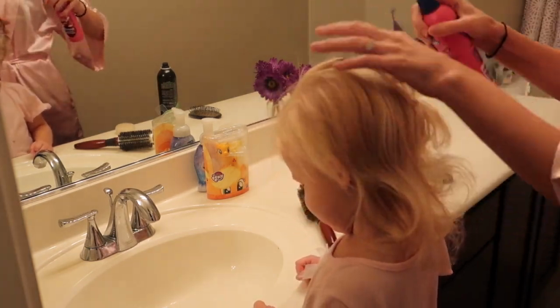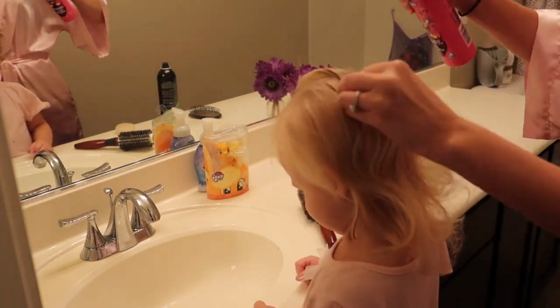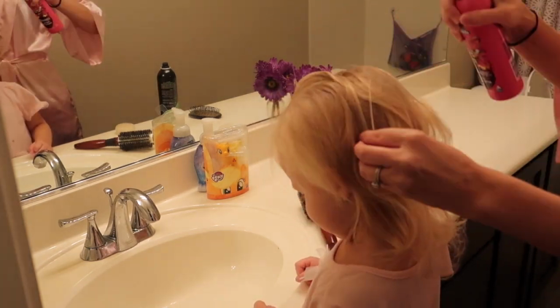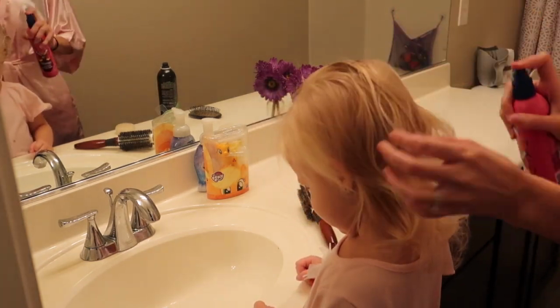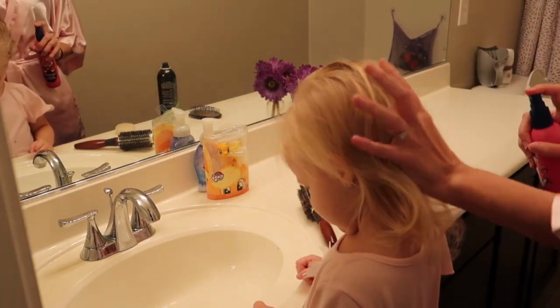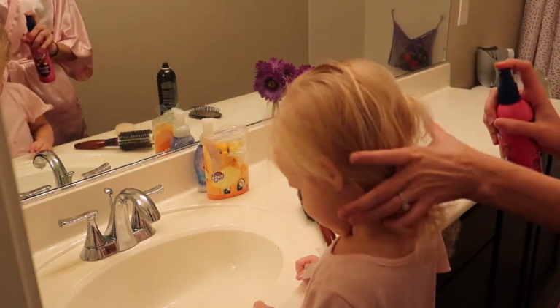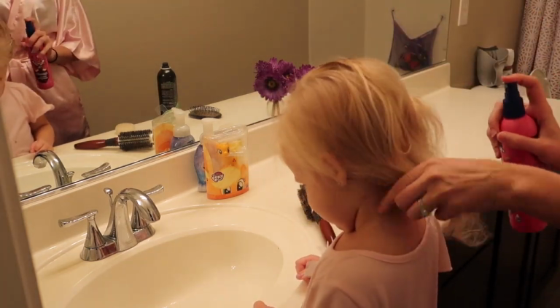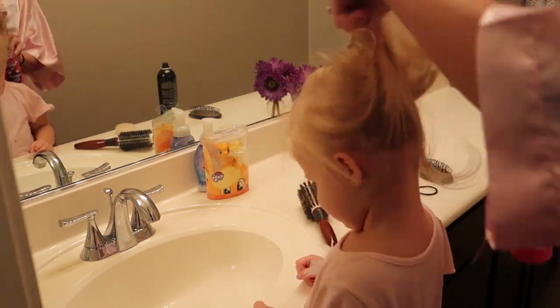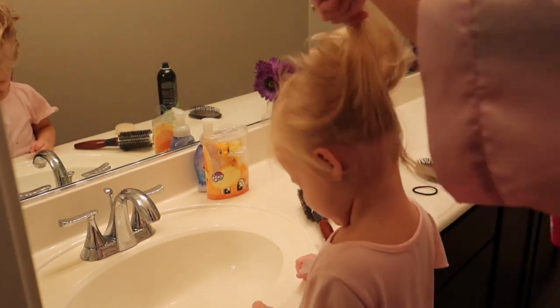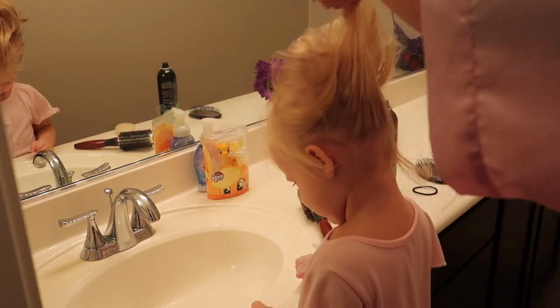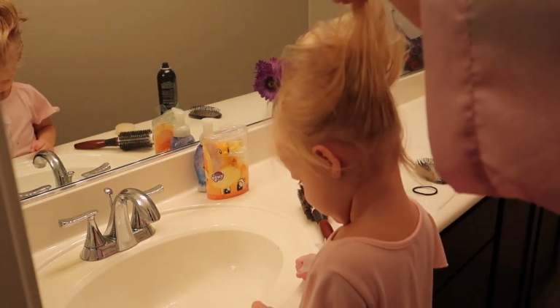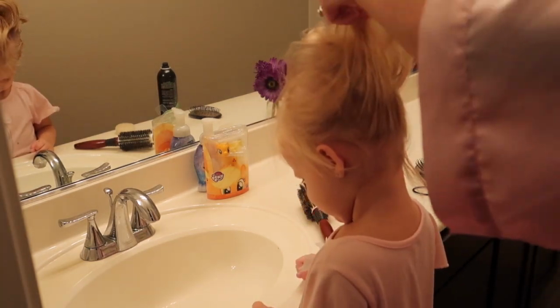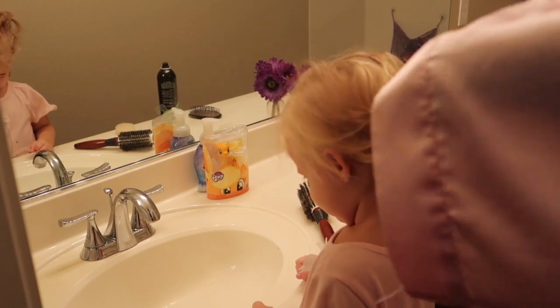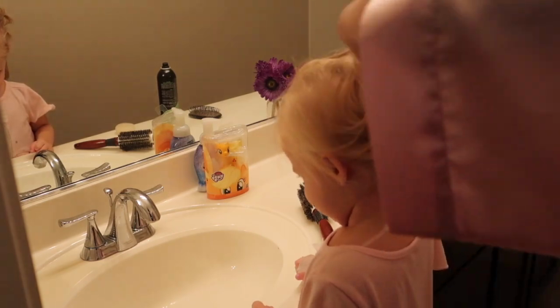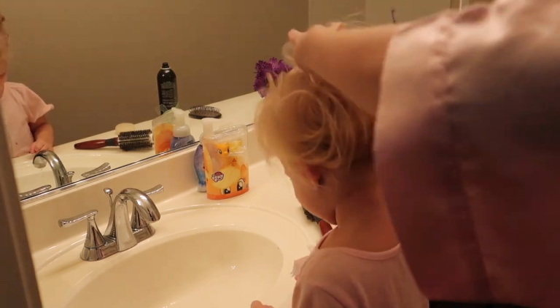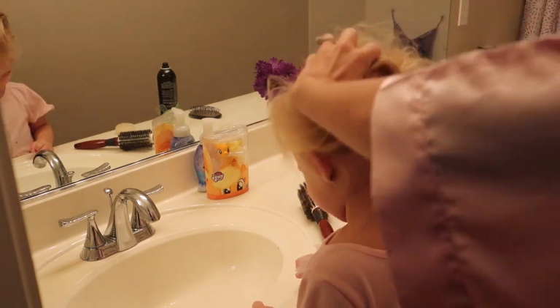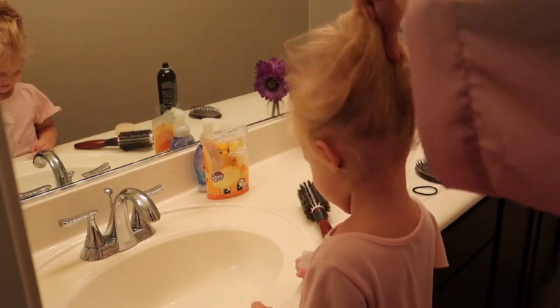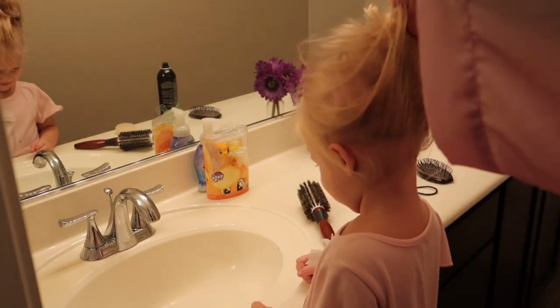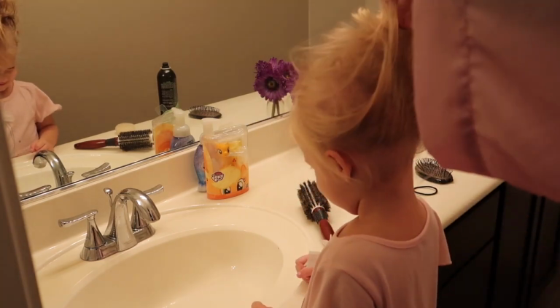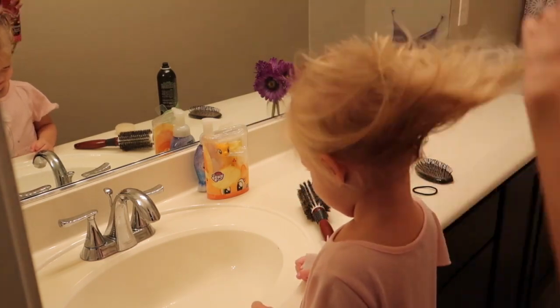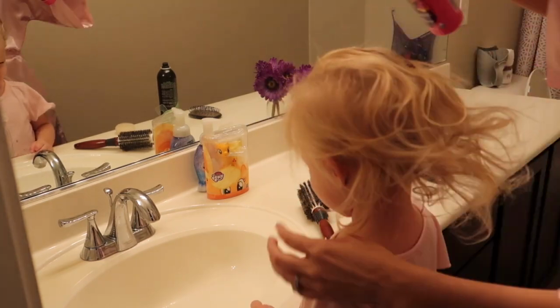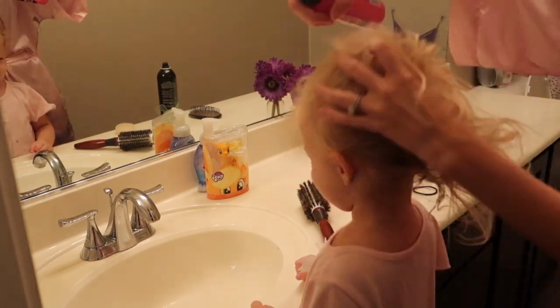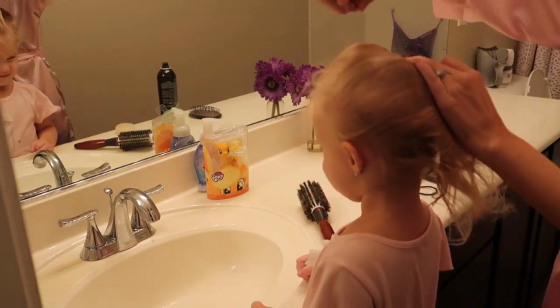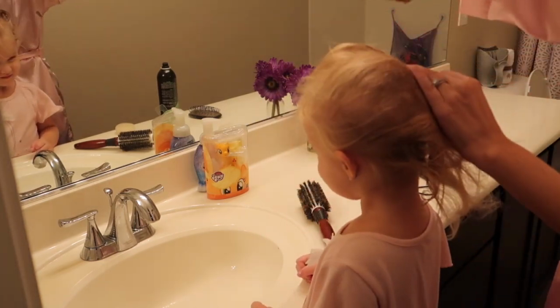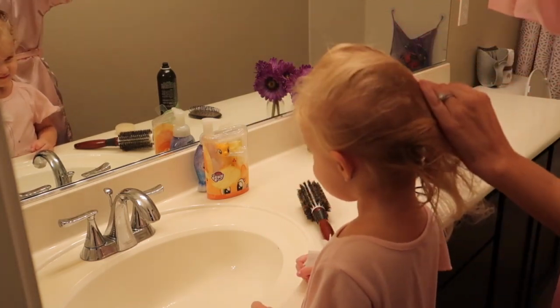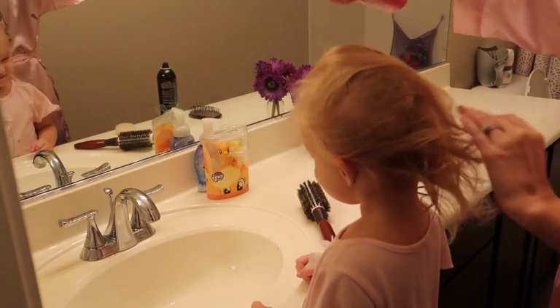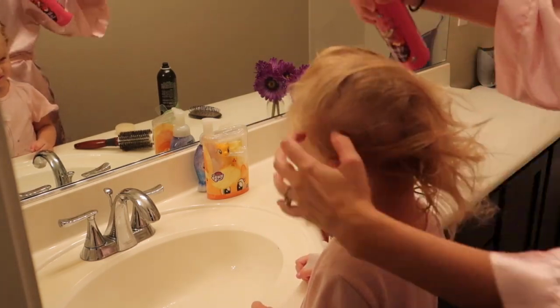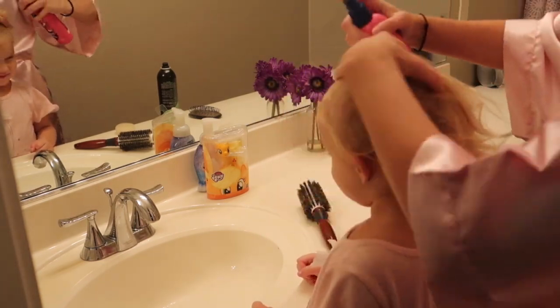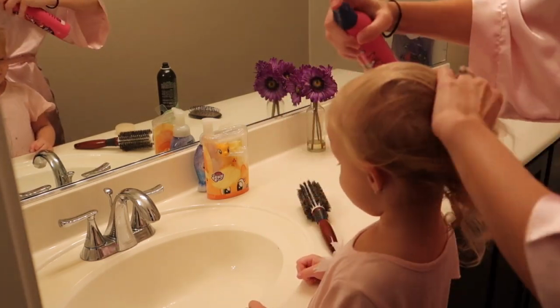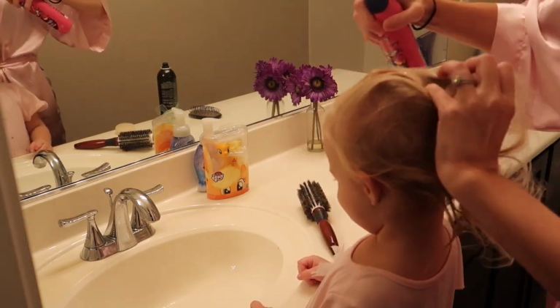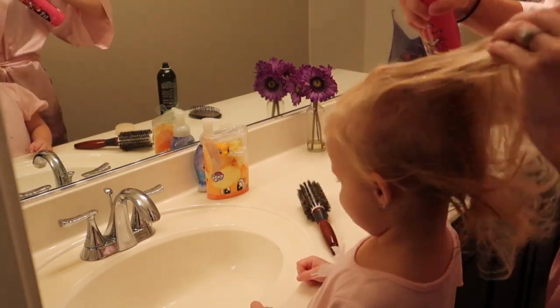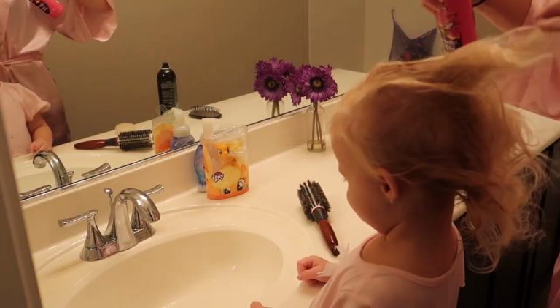First, I spray her hair with lots of water just so it is nice and wet and easy to work with.